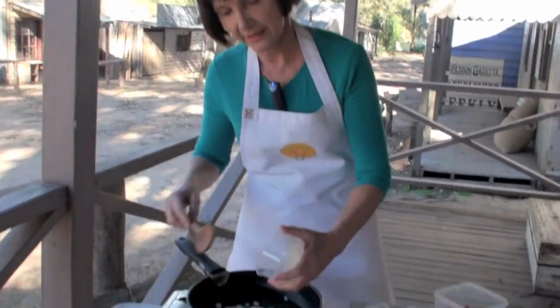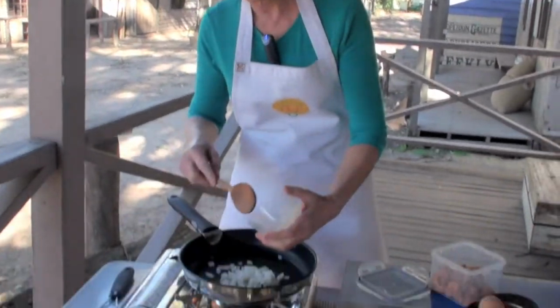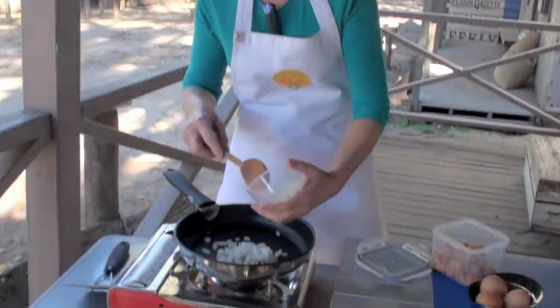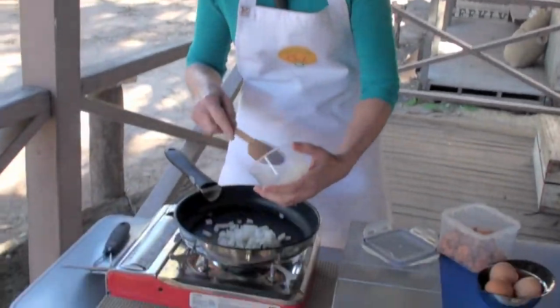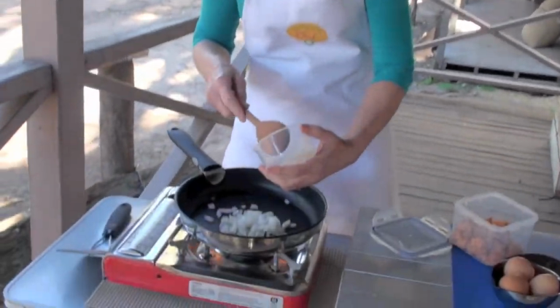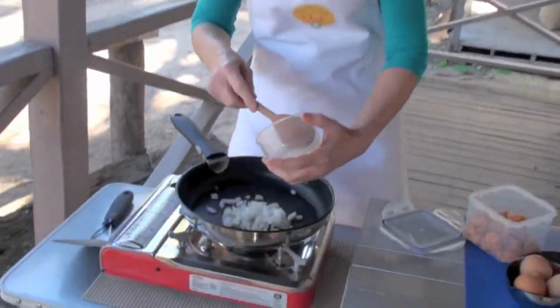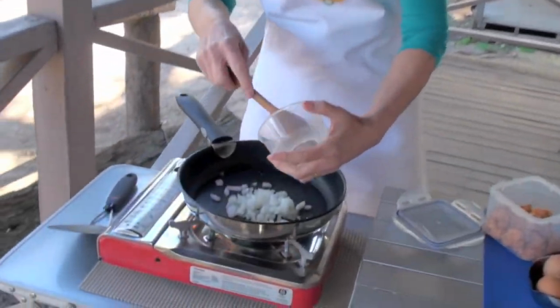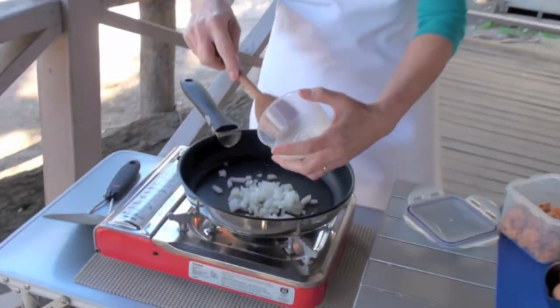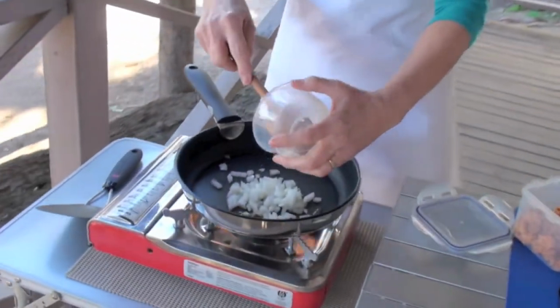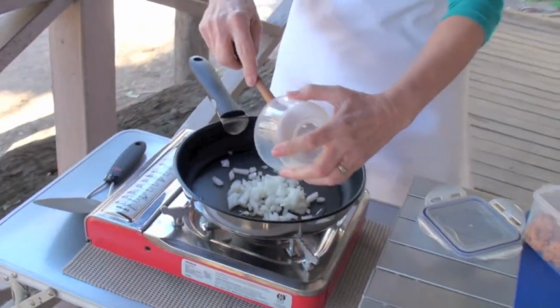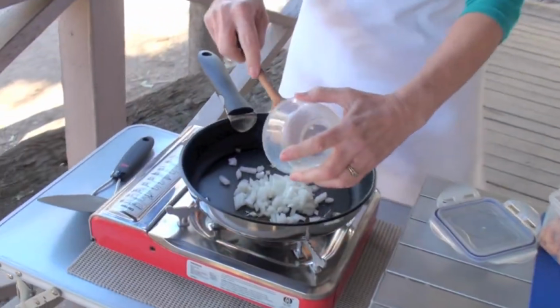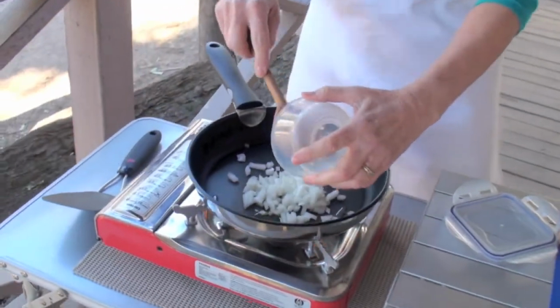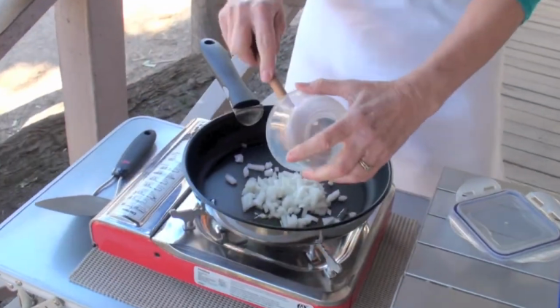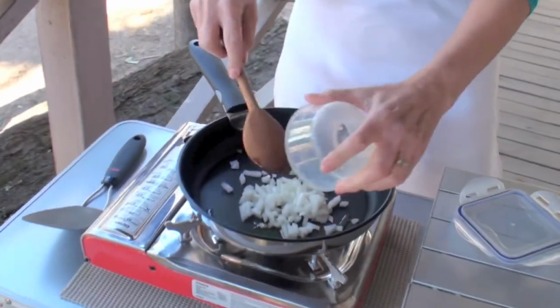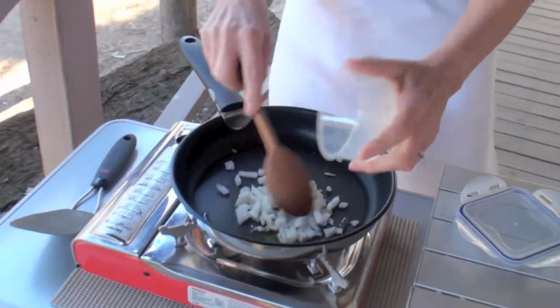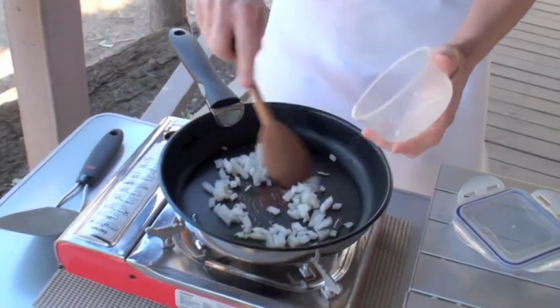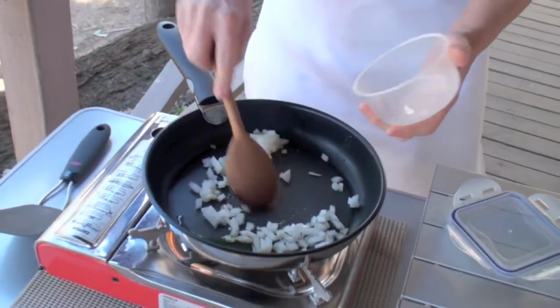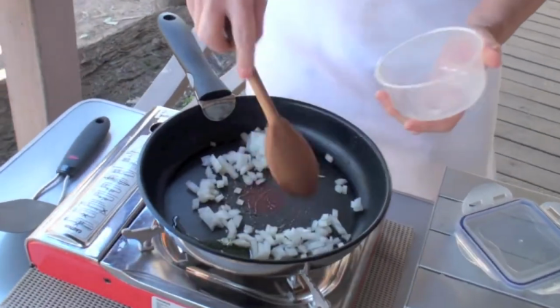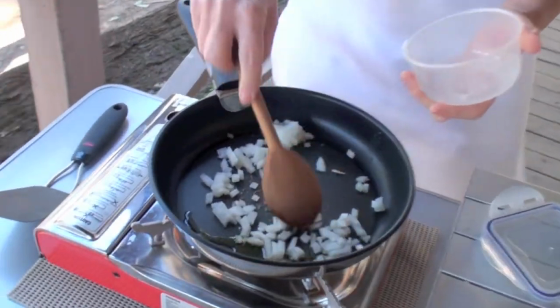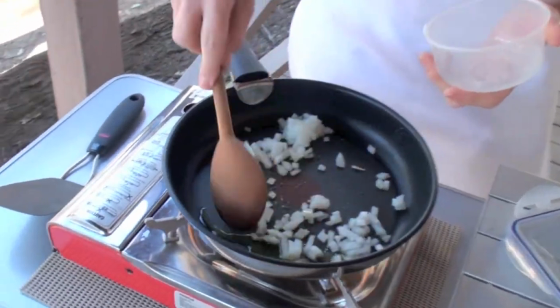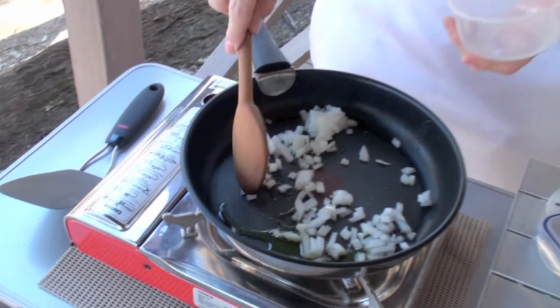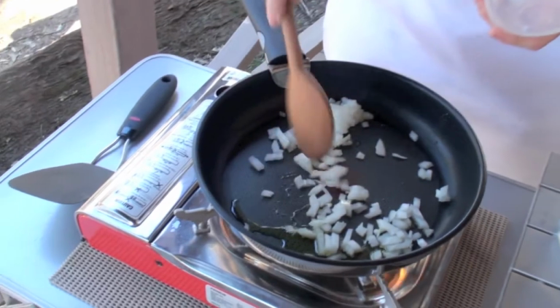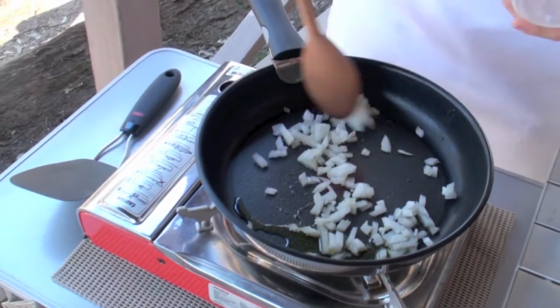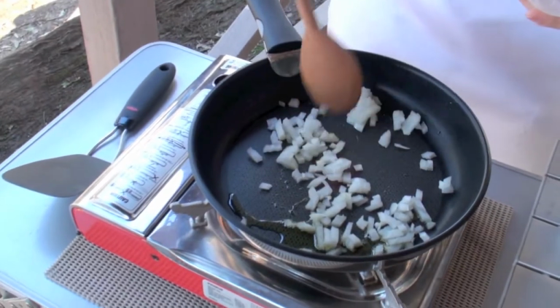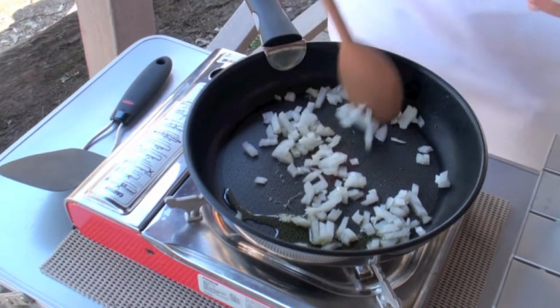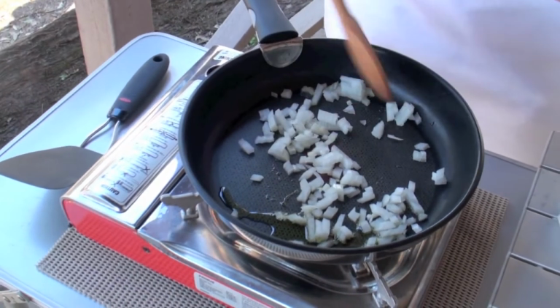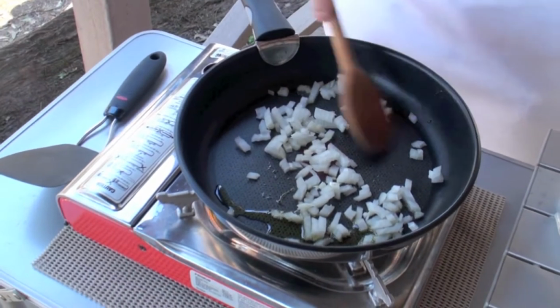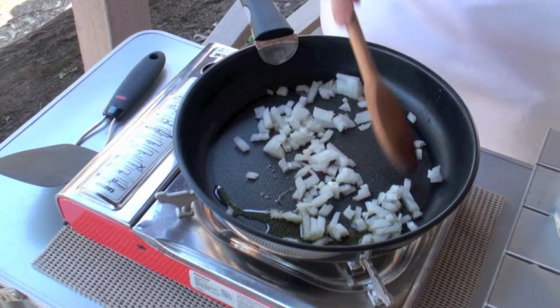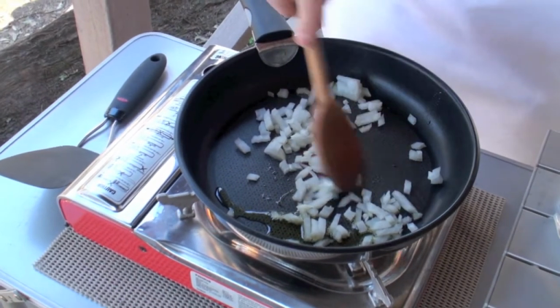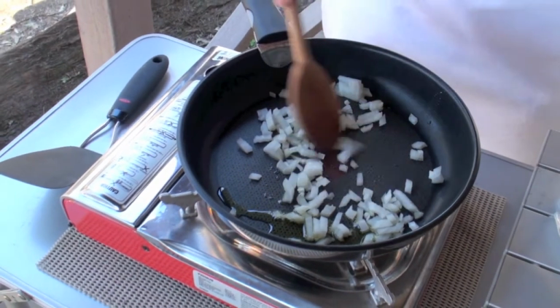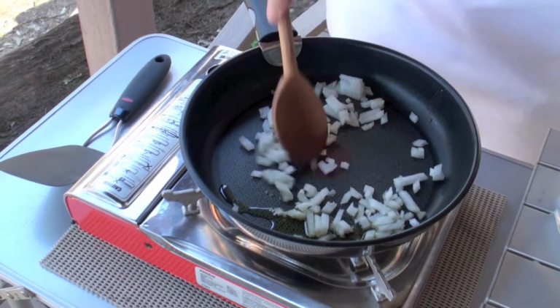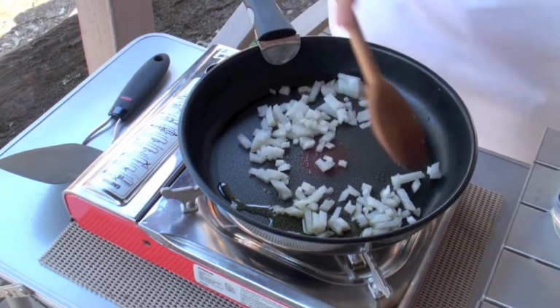Heat the oil and sauté the onion for two minutes or until soft but not brown.